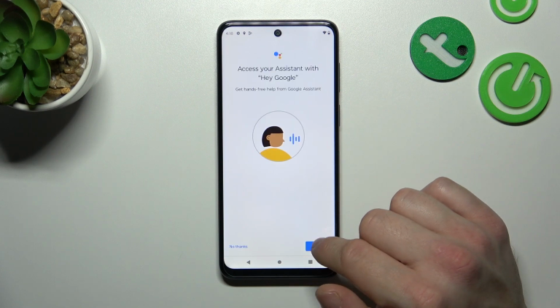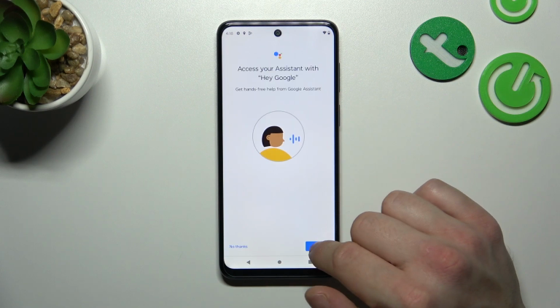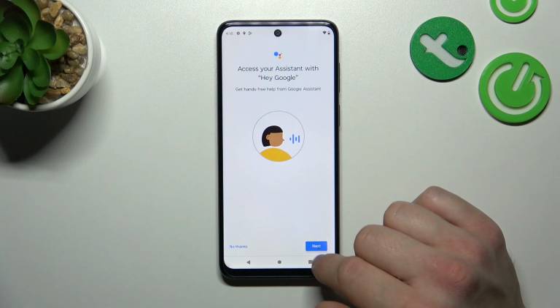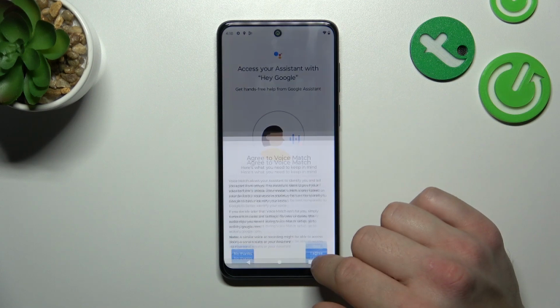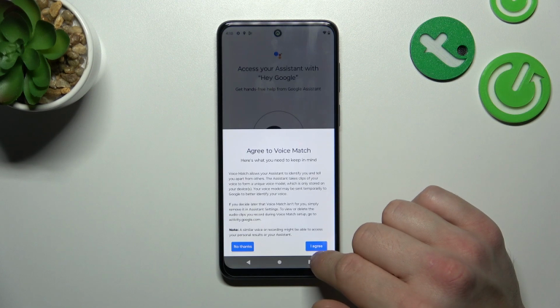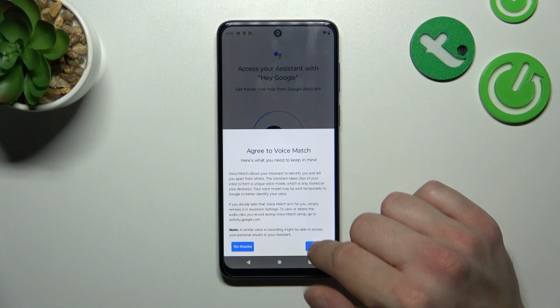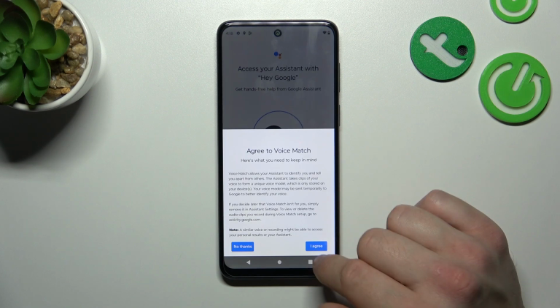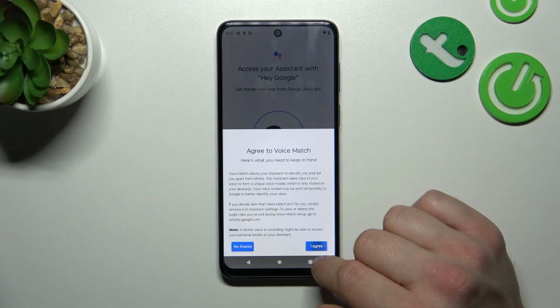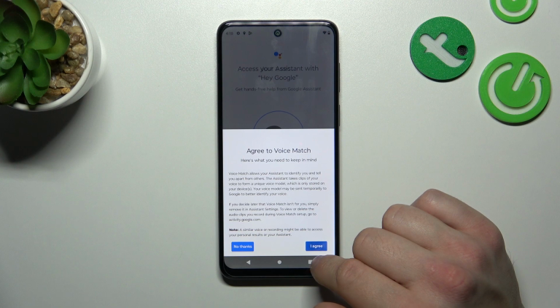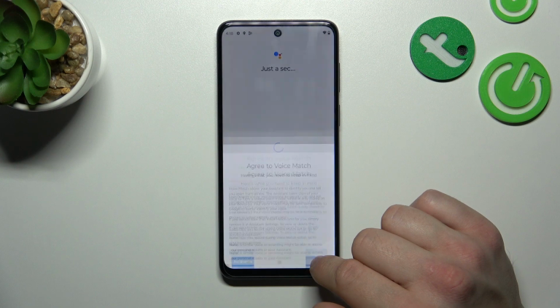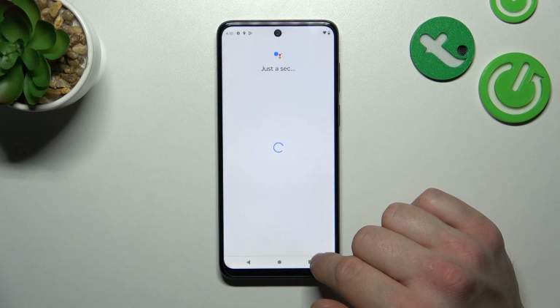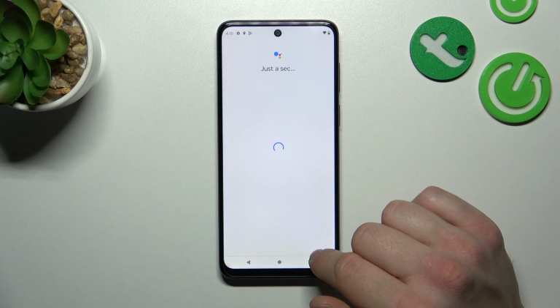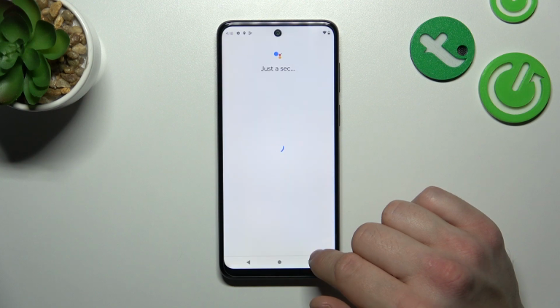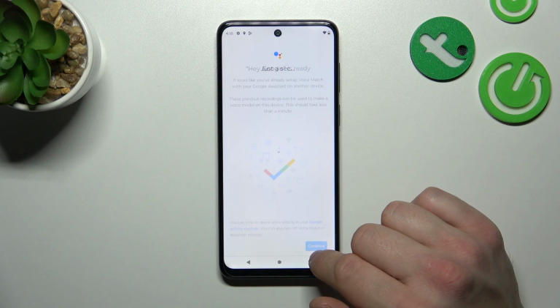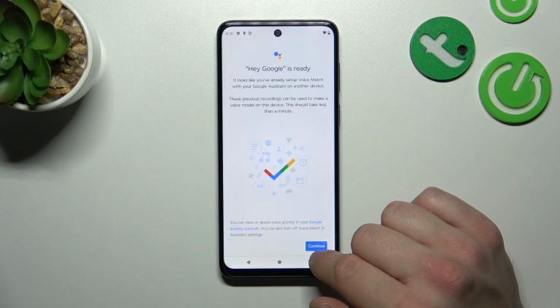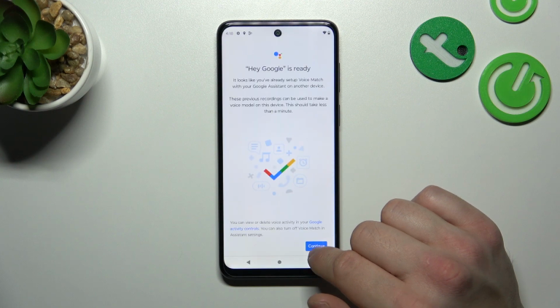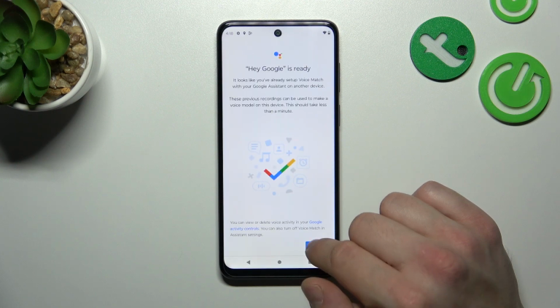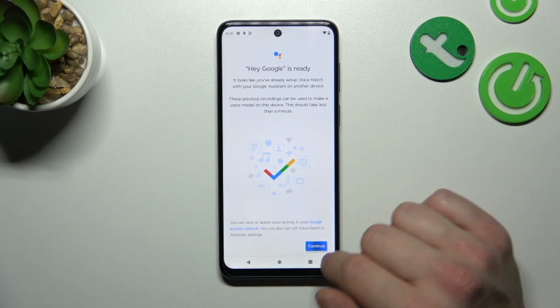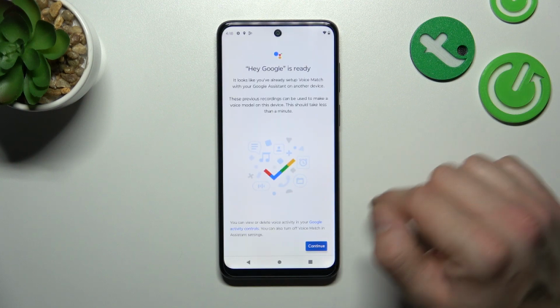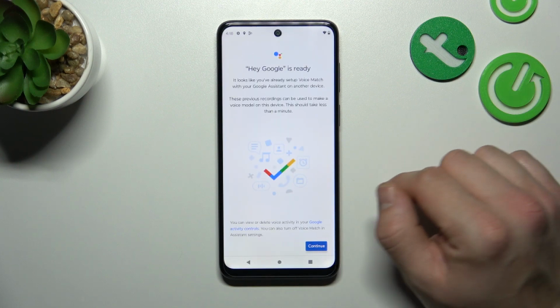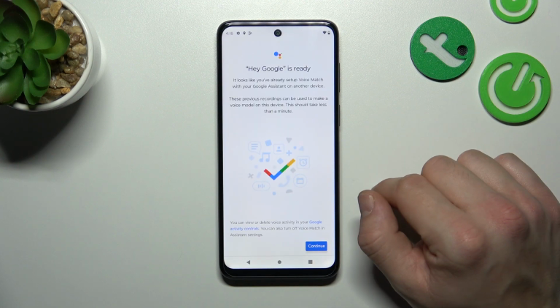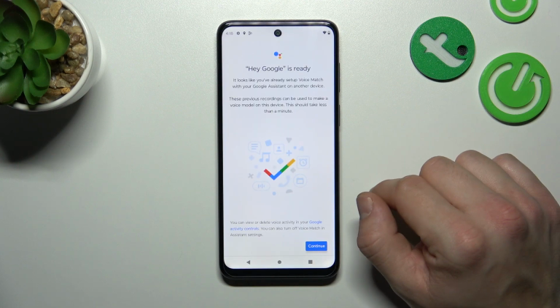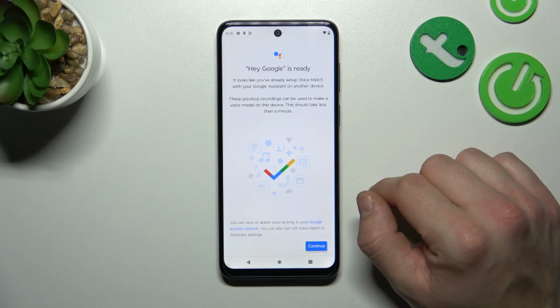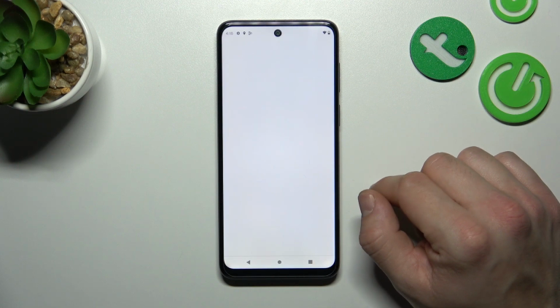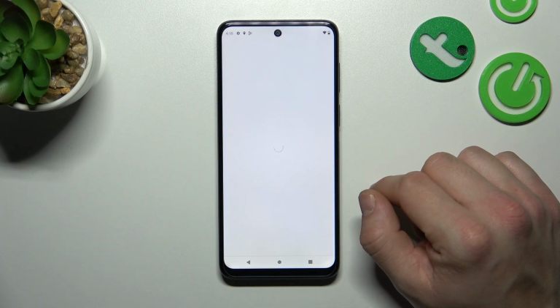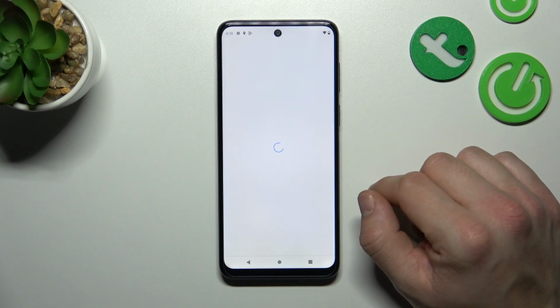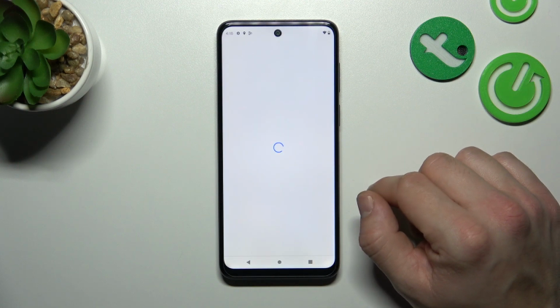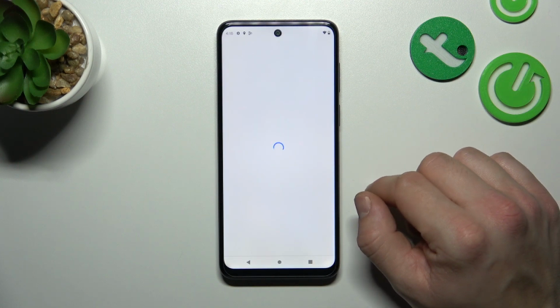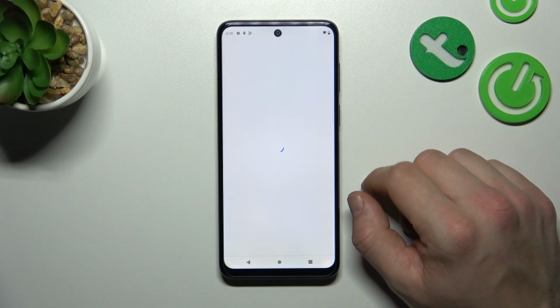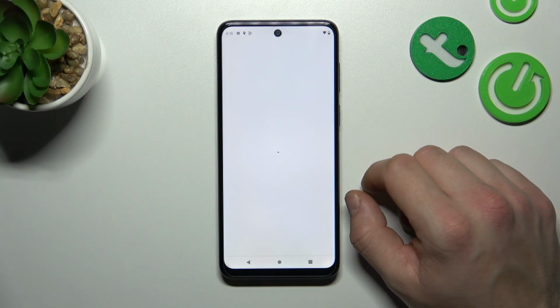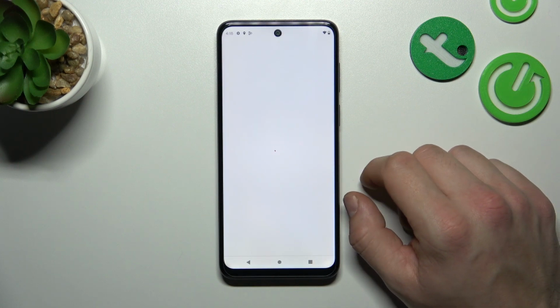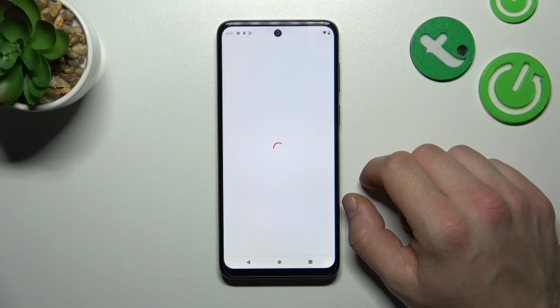Tap next, agree and continue. Now let's try it out.